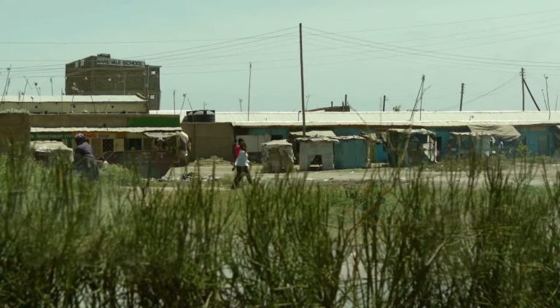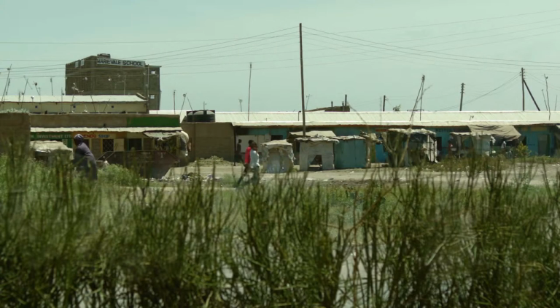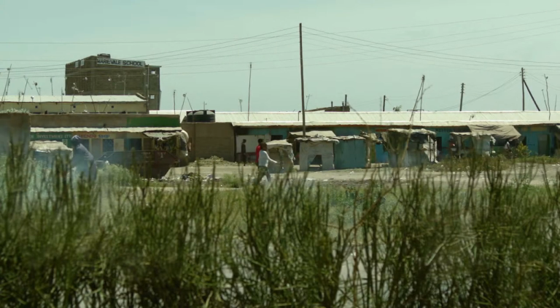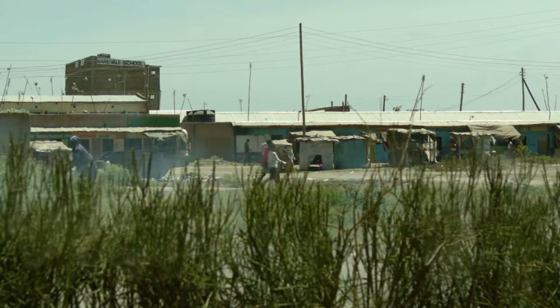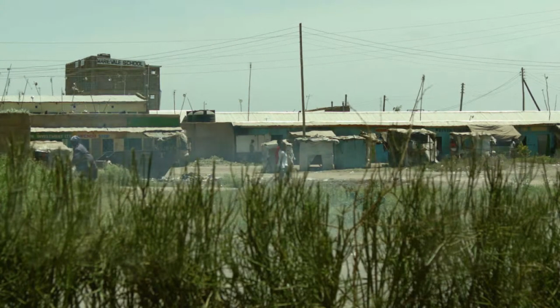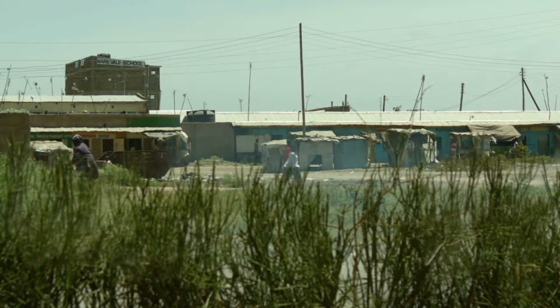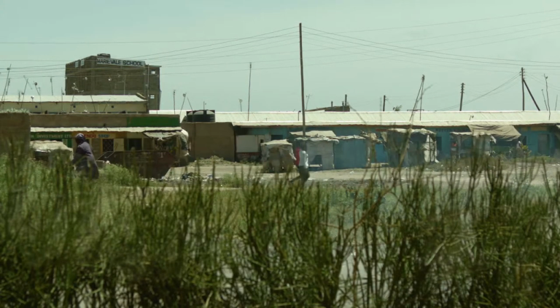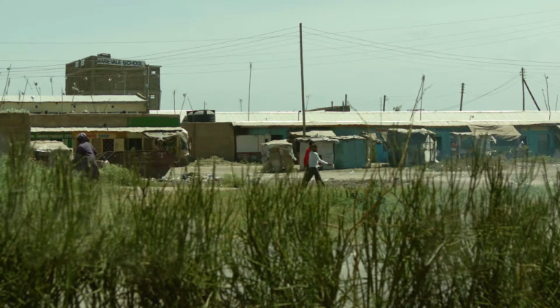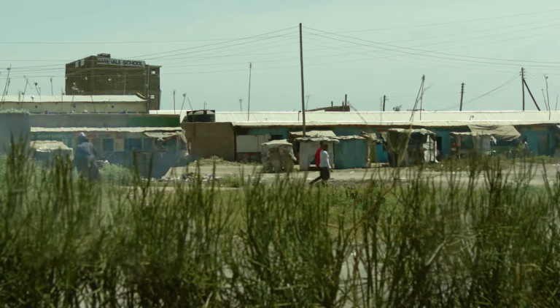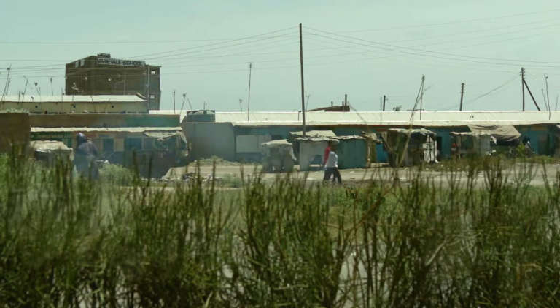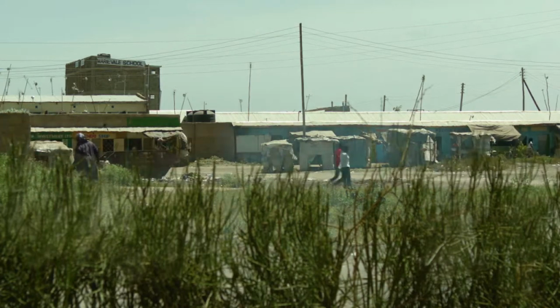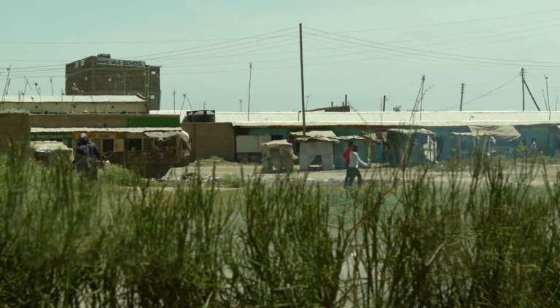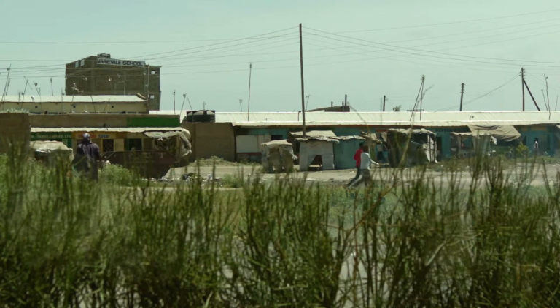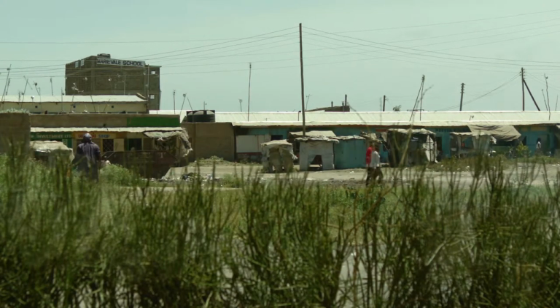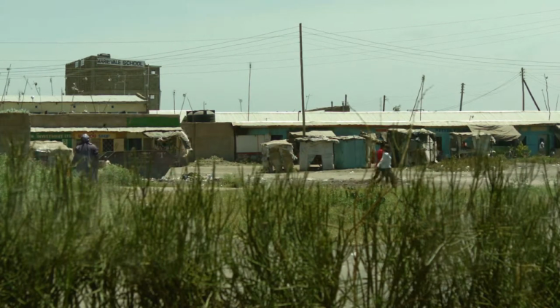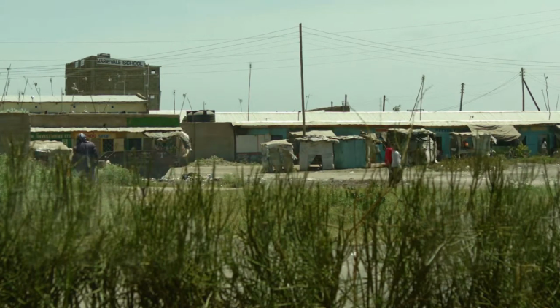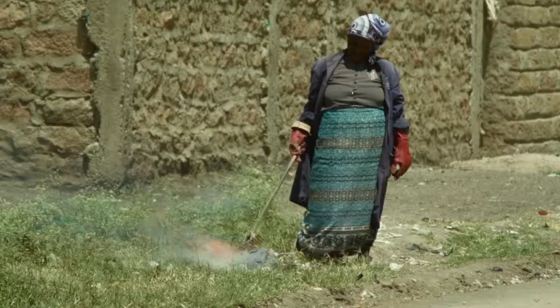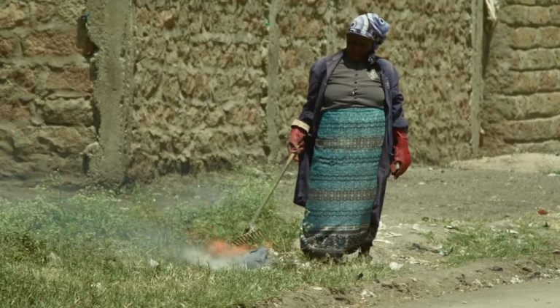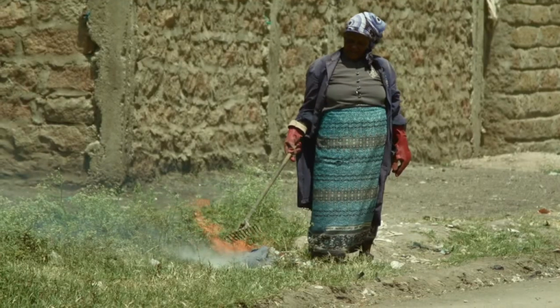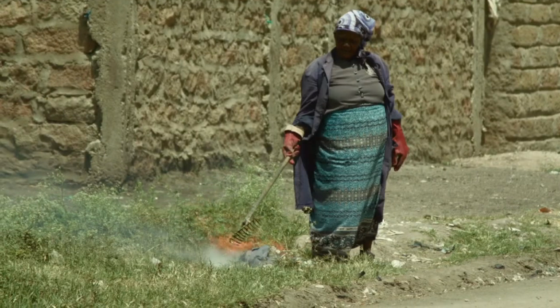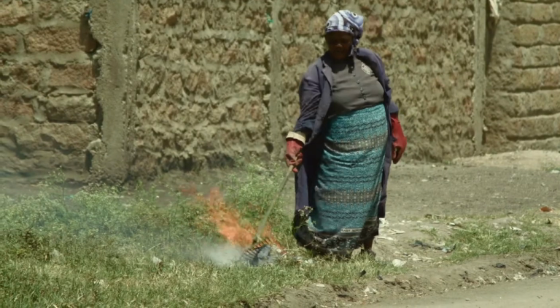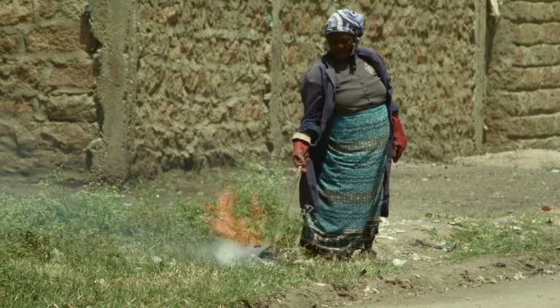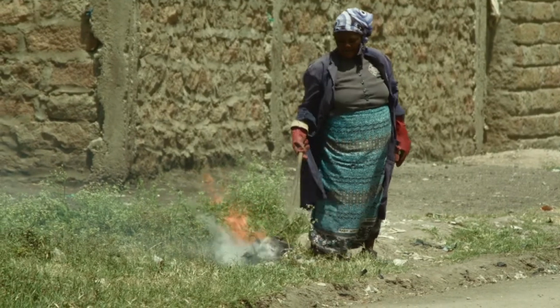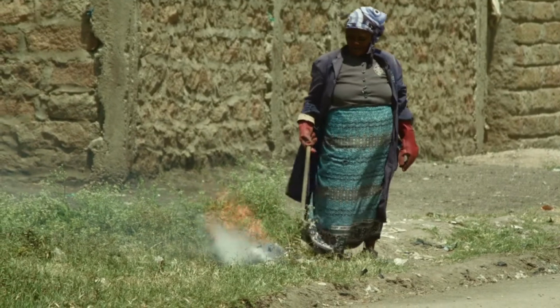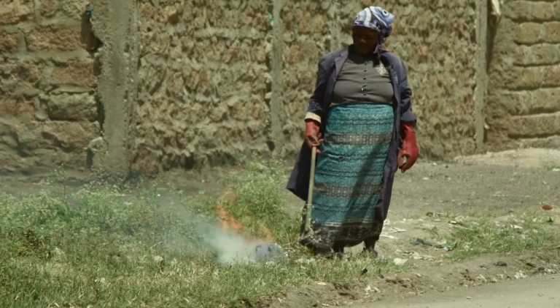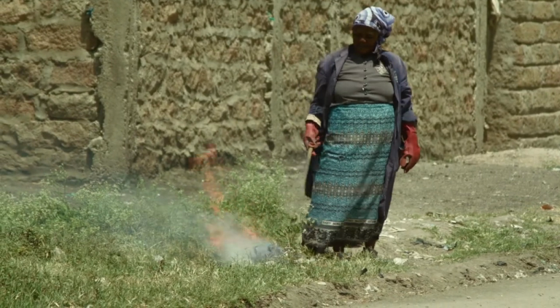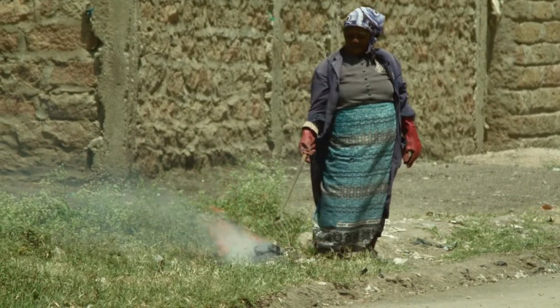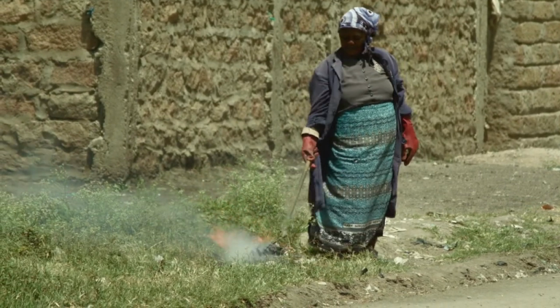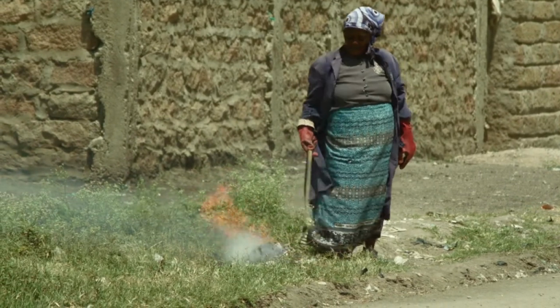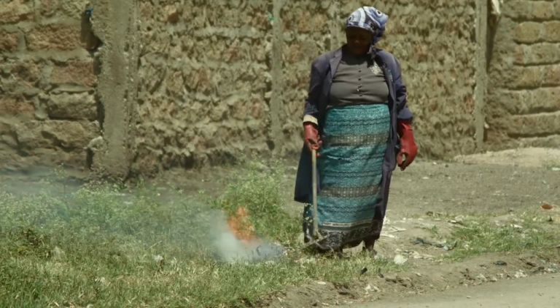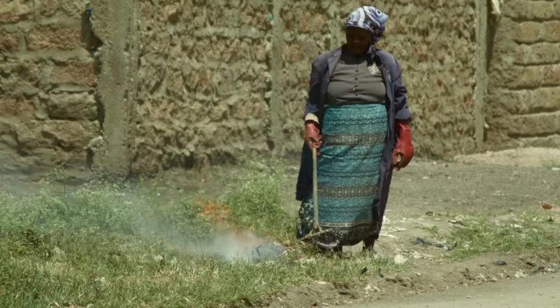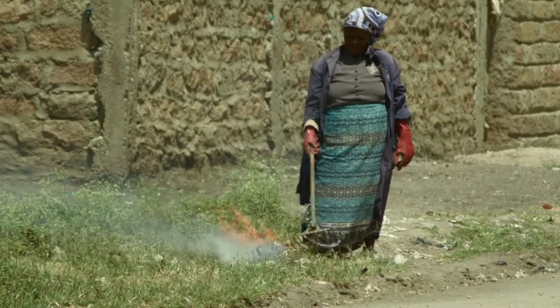Athi River, a hub for industry on the outskirts of Nairobi. It's growing fast, but the infrastructure is barely keeping up.